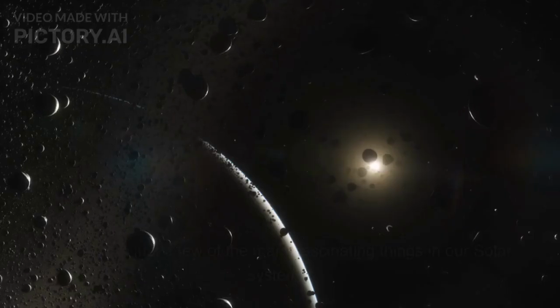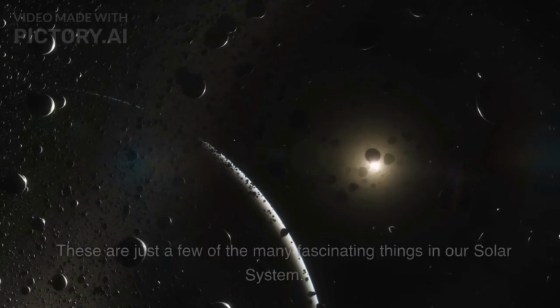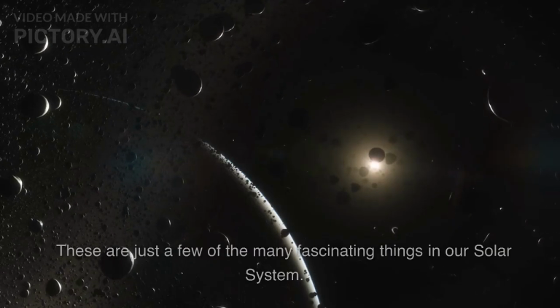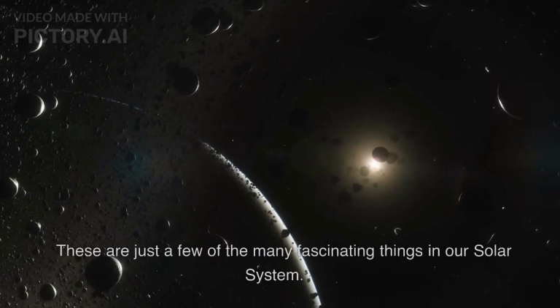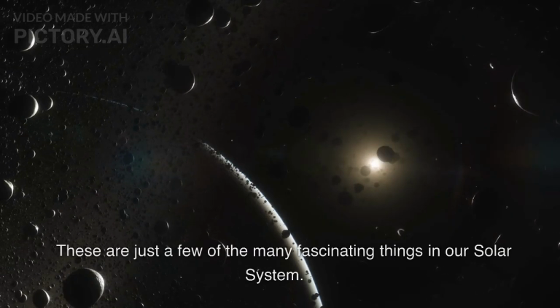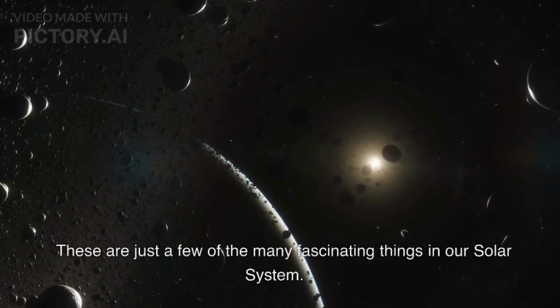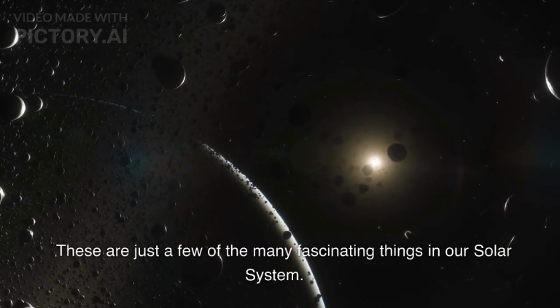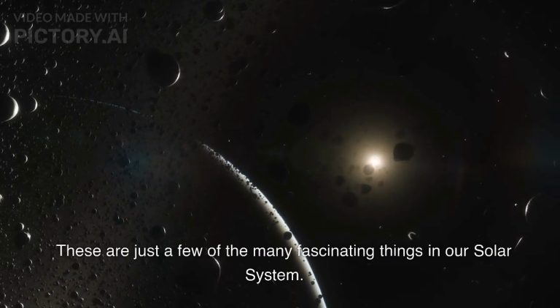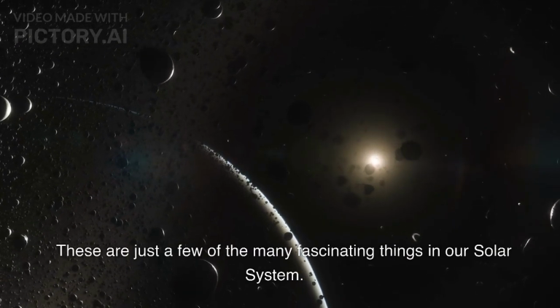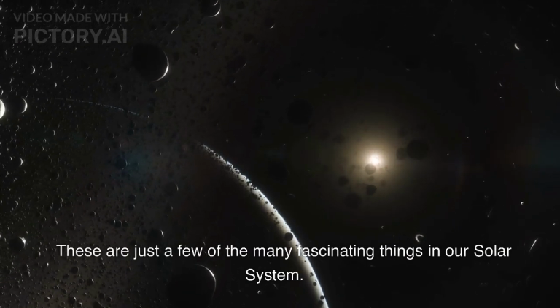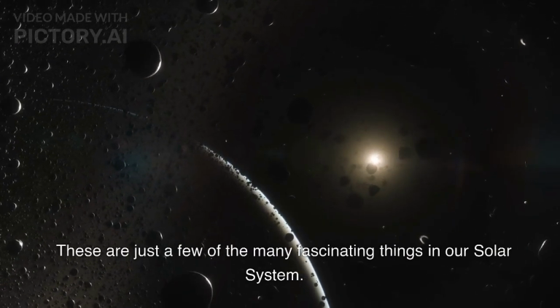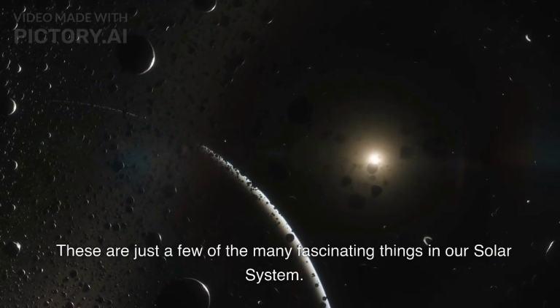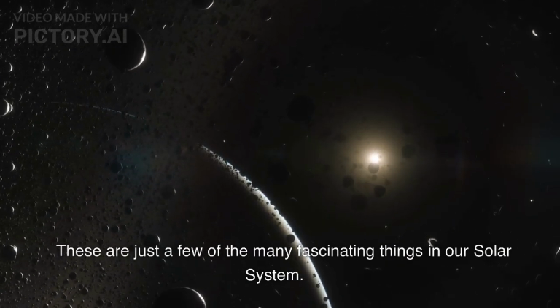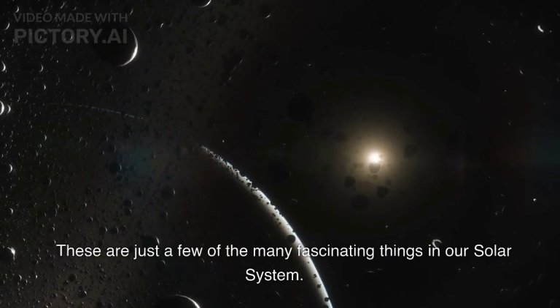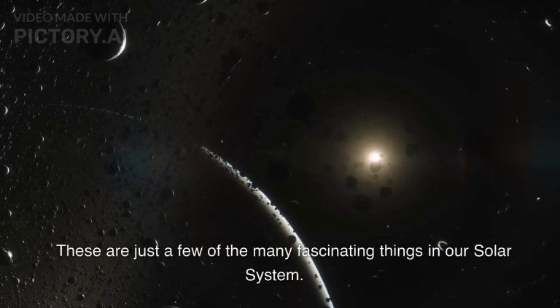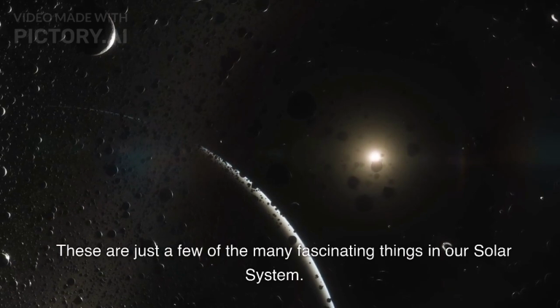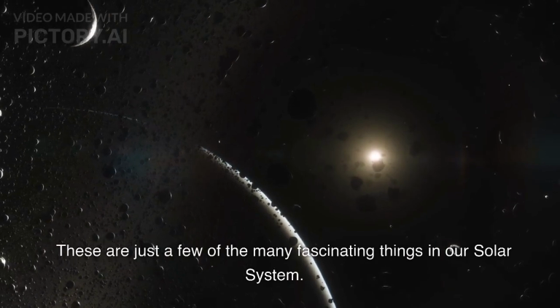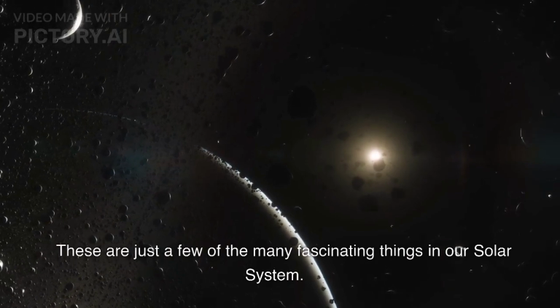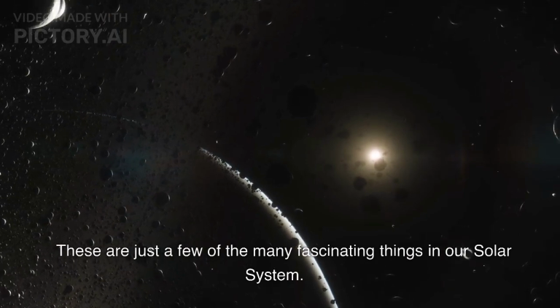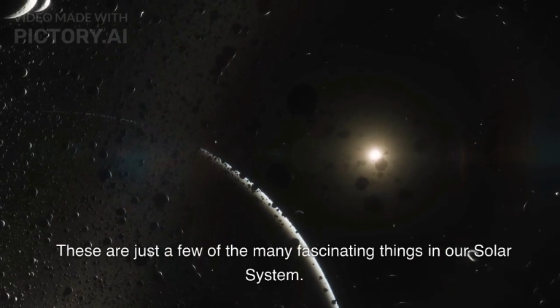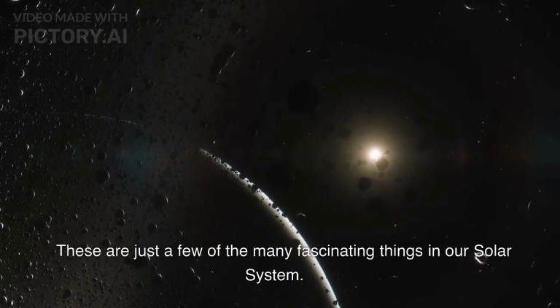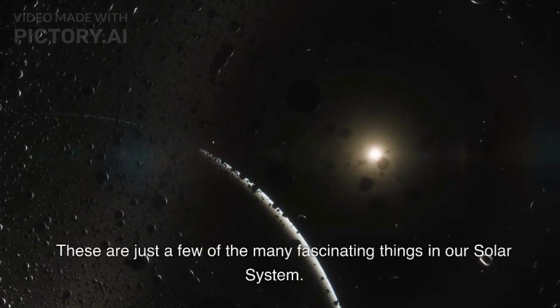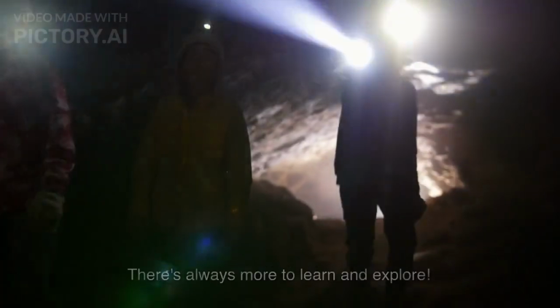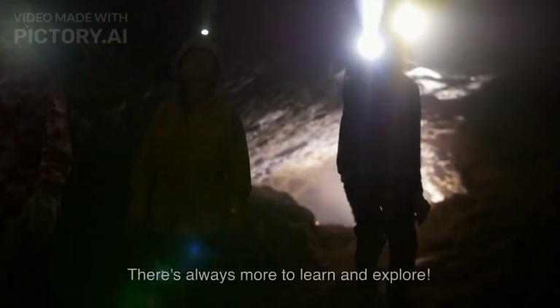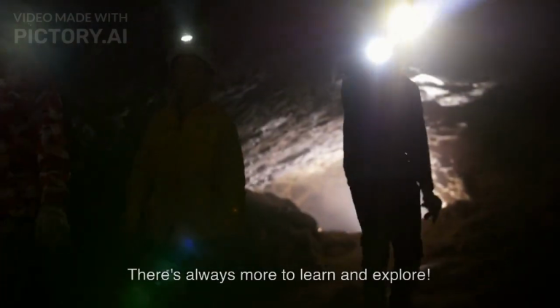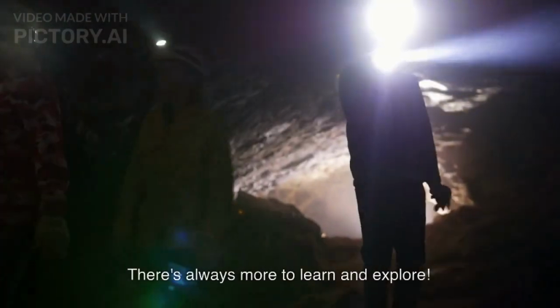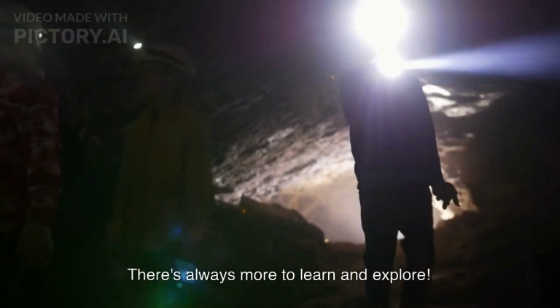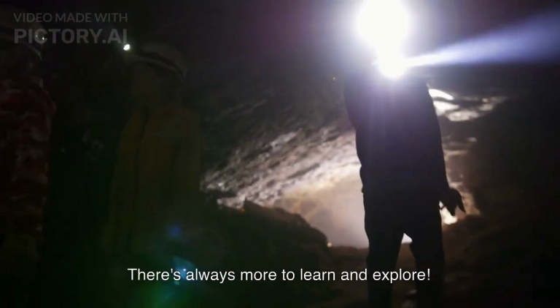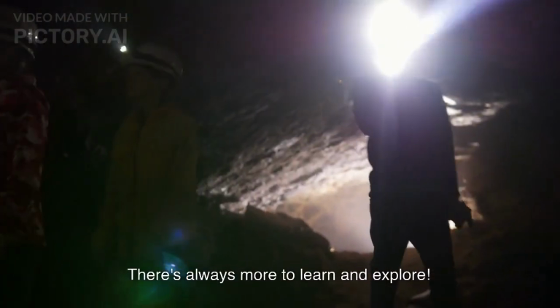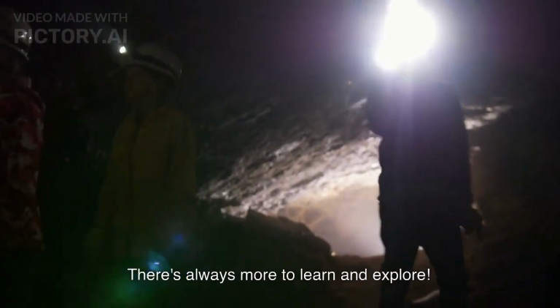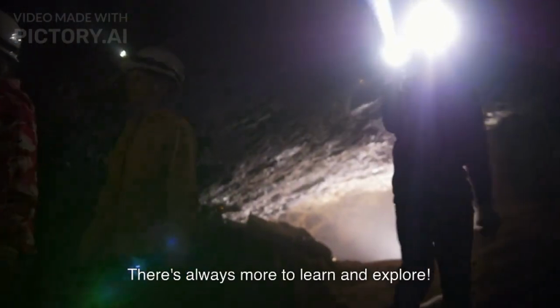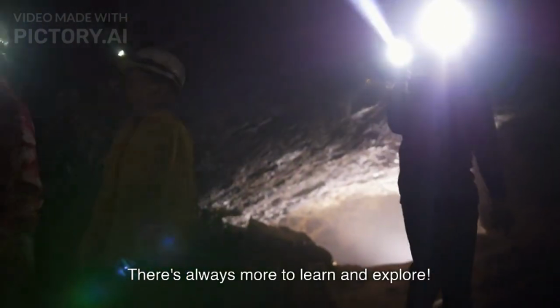These are just a few of the many fascinating things in our solar system. There's always more to learn and explore.